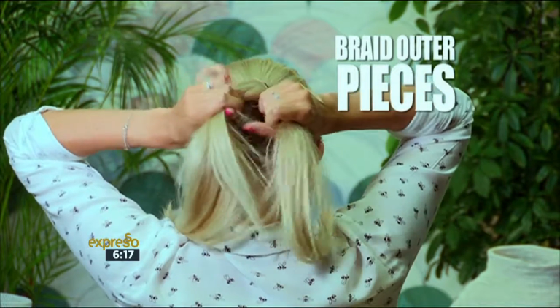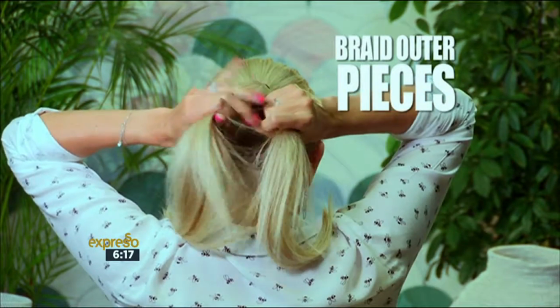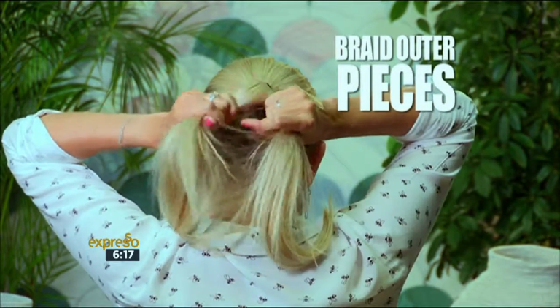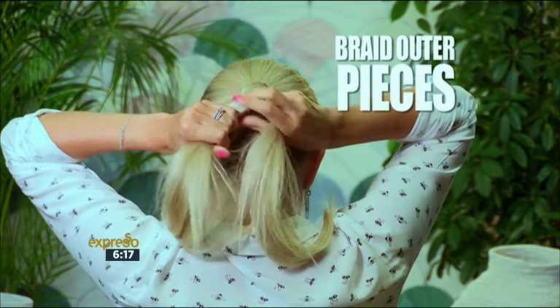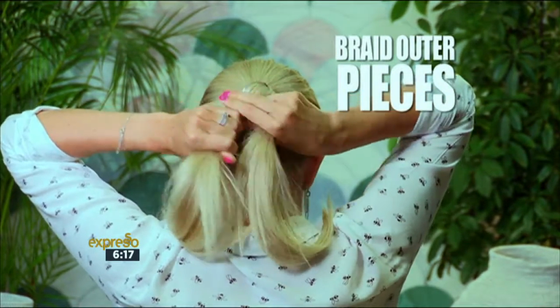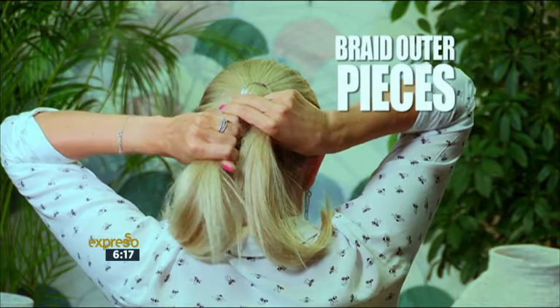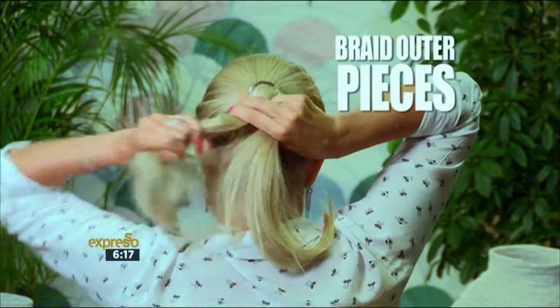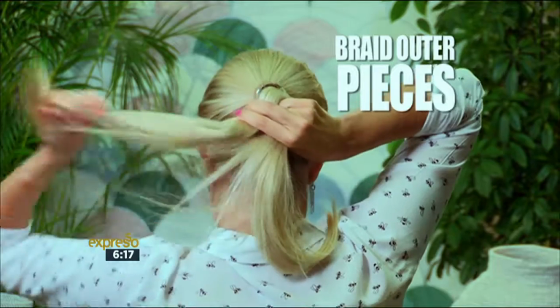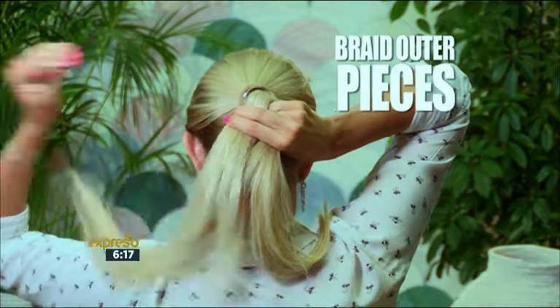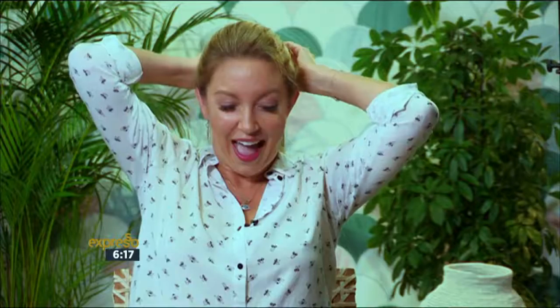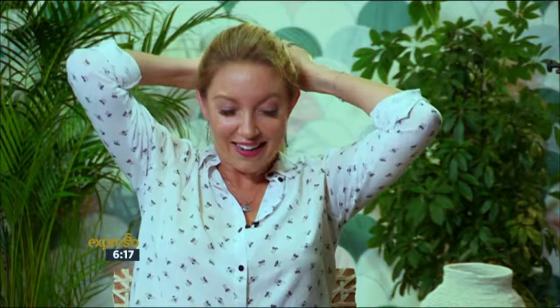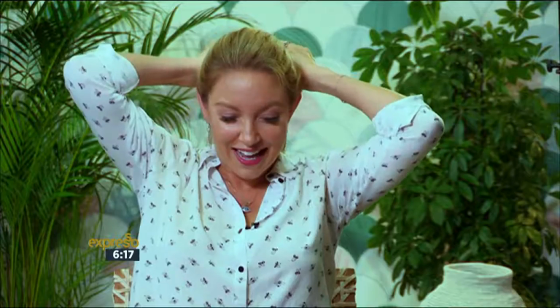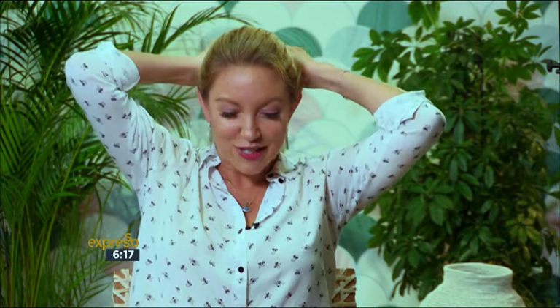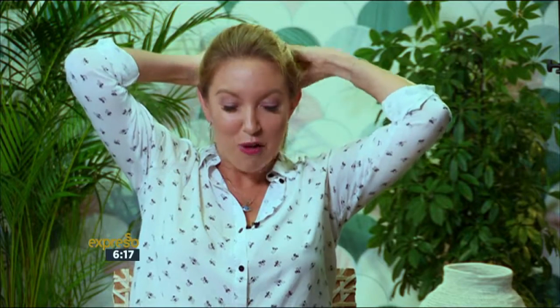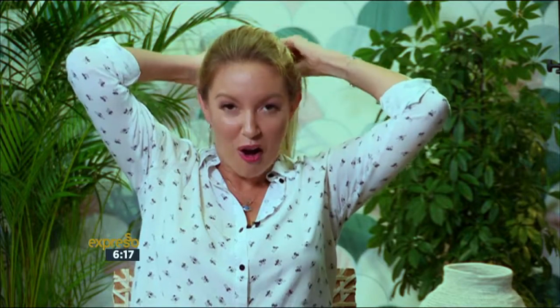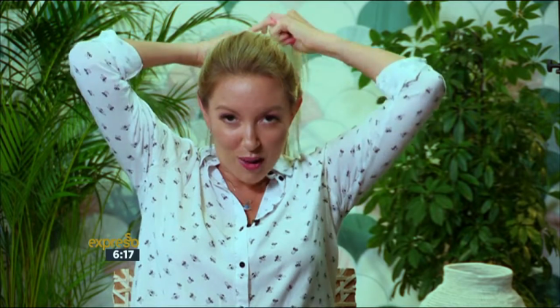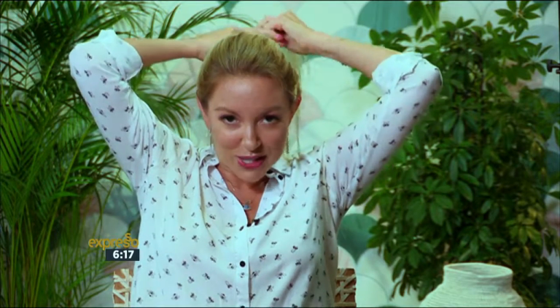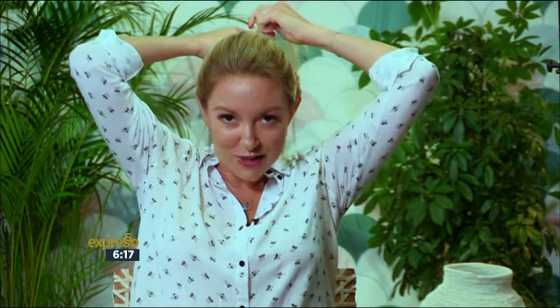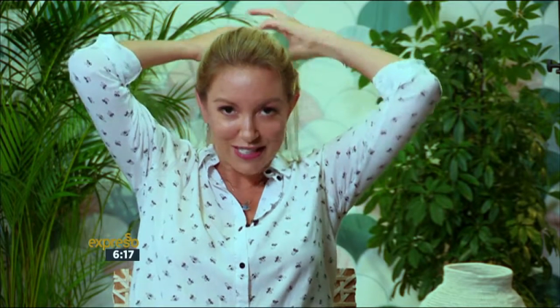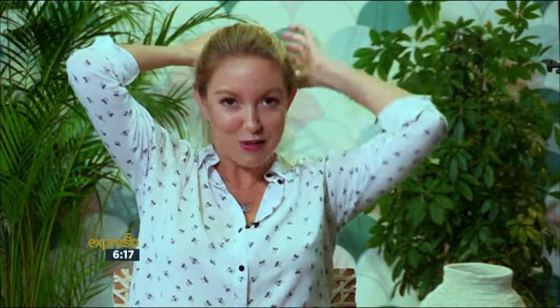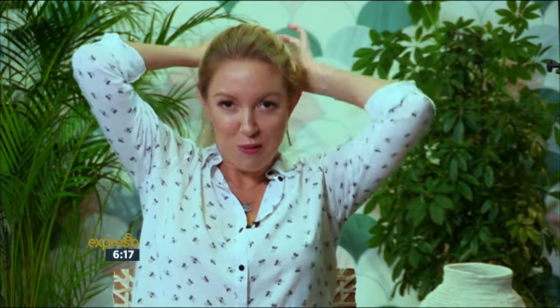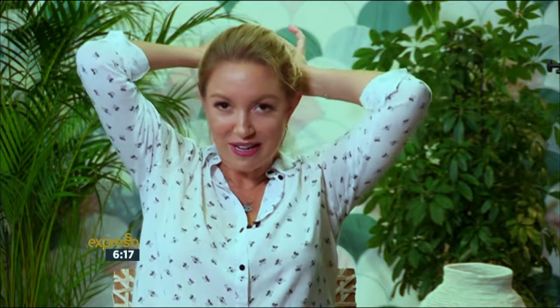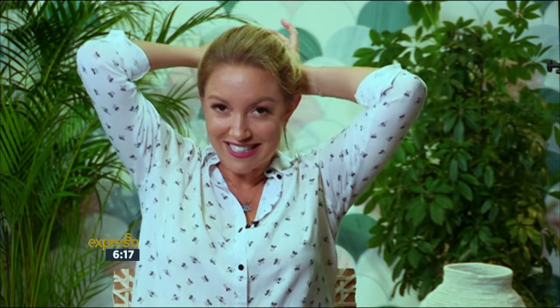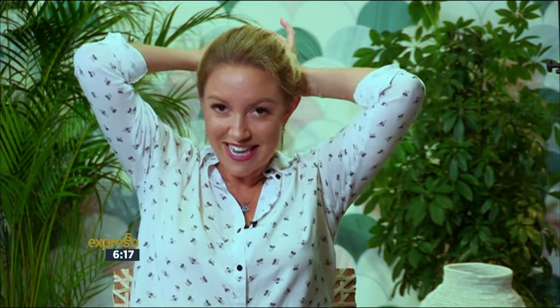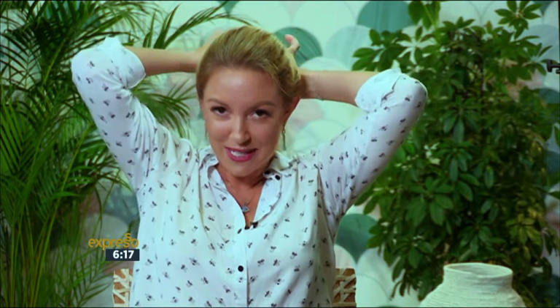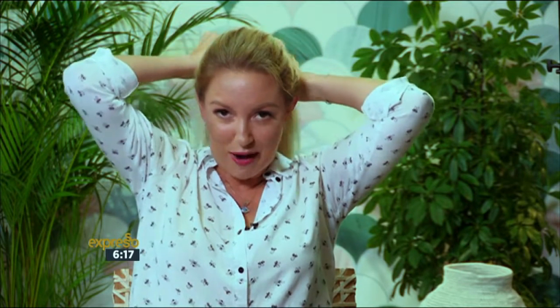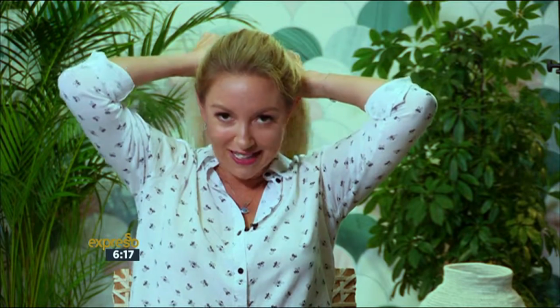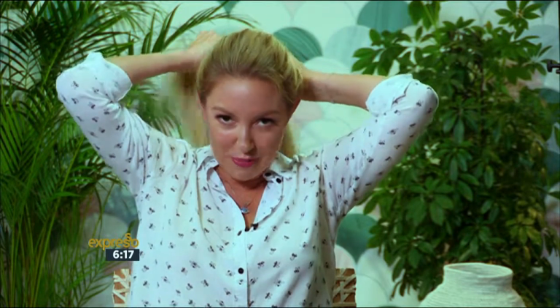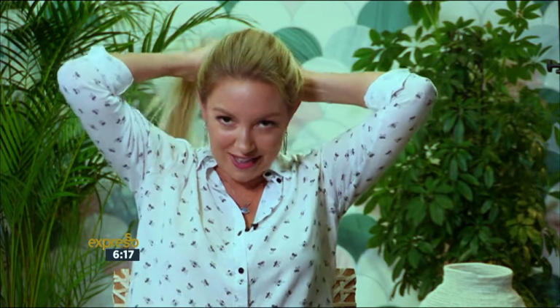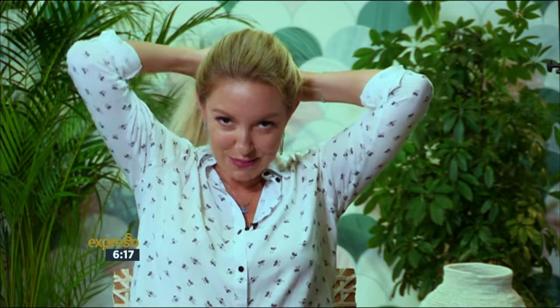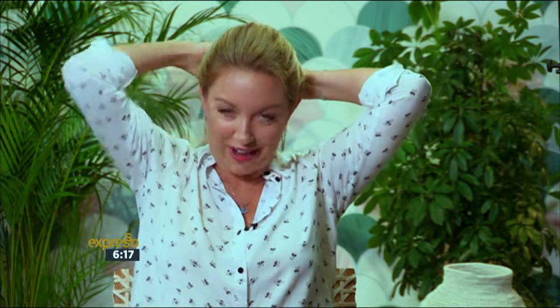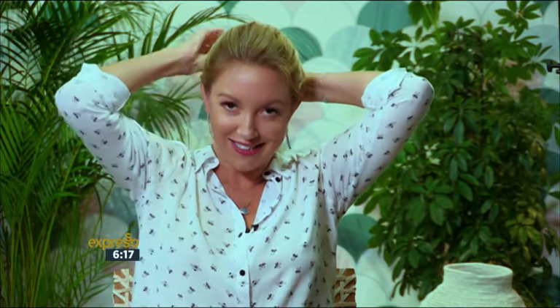And you keep going. Your arms do get sore, but it just takes practice, practice, practice.